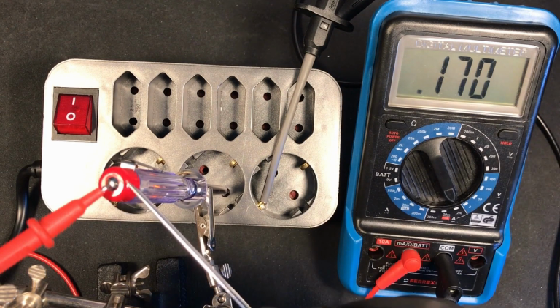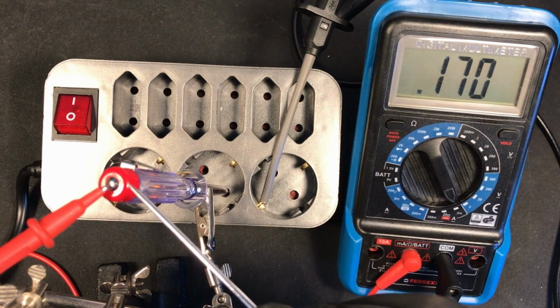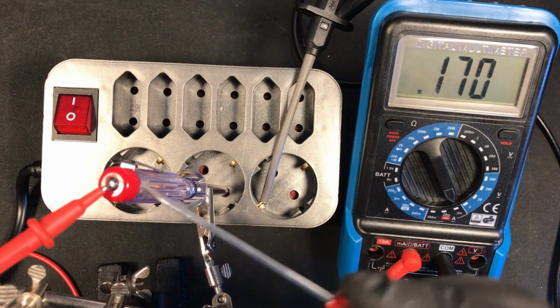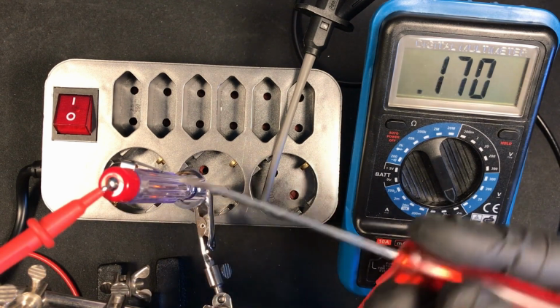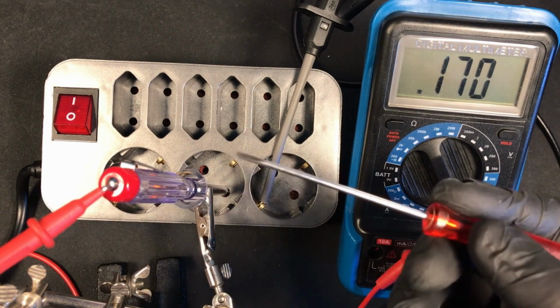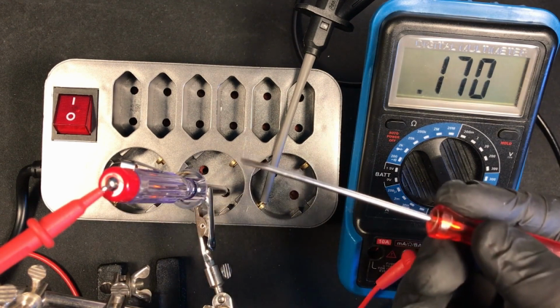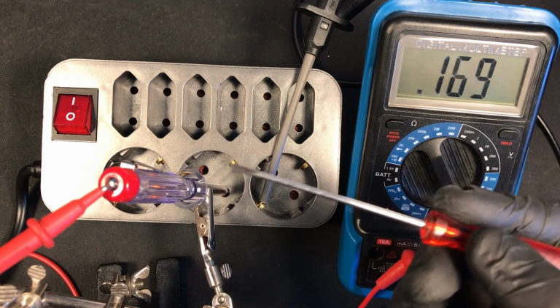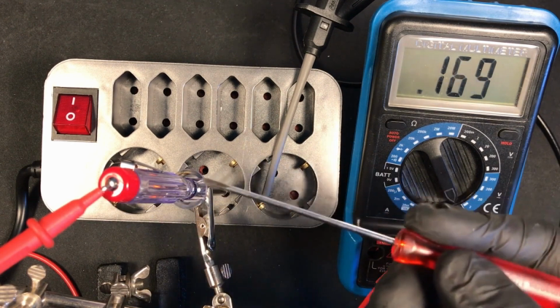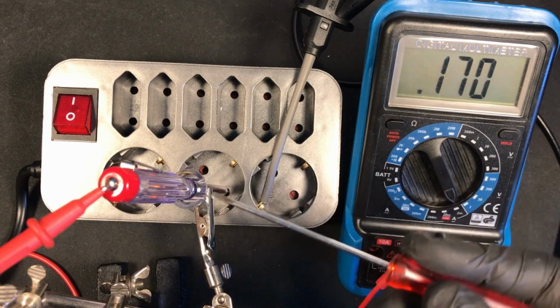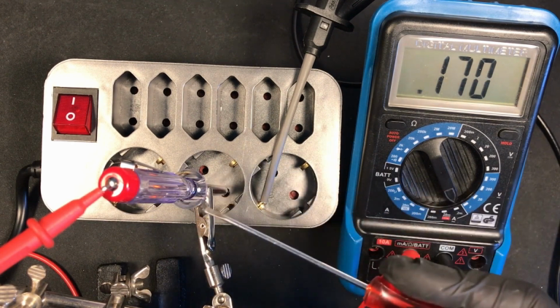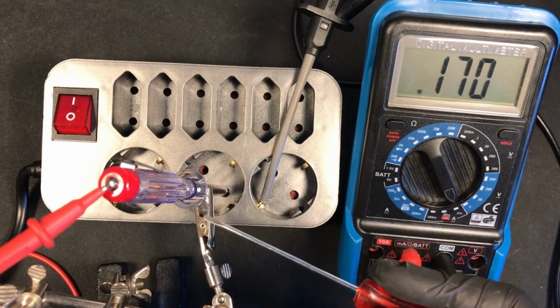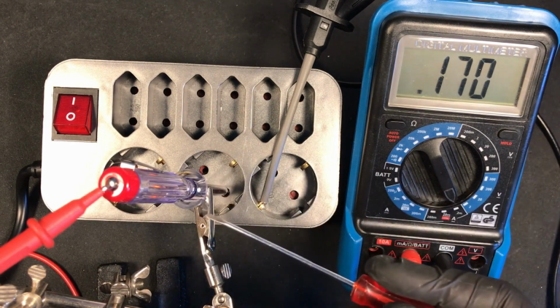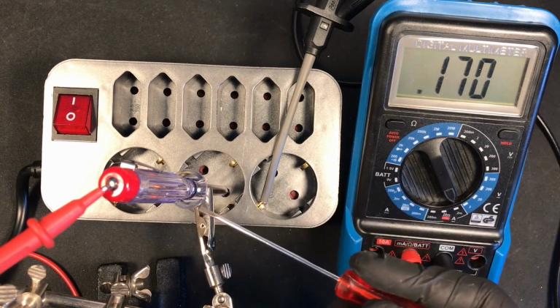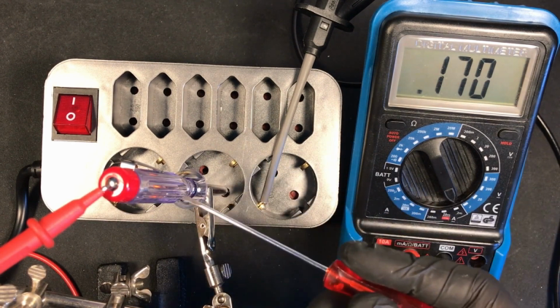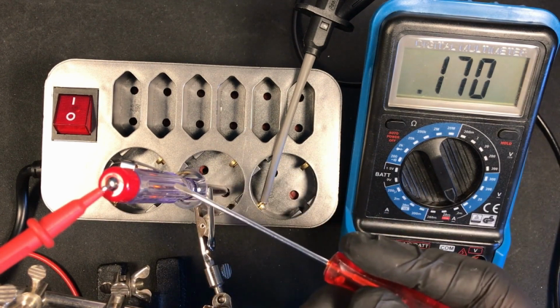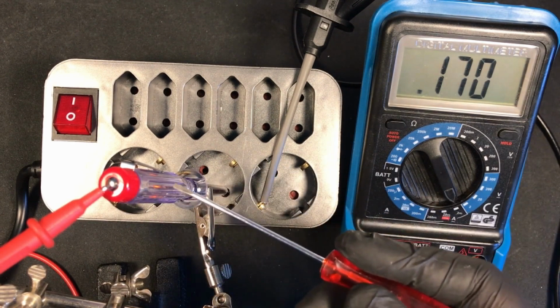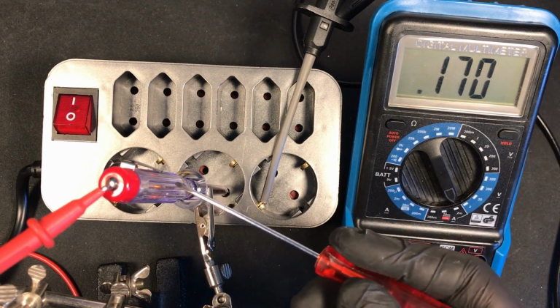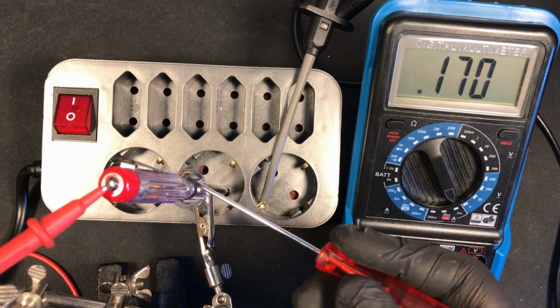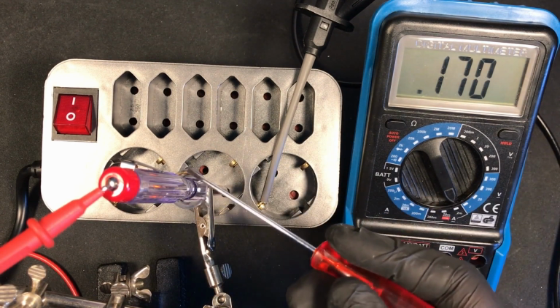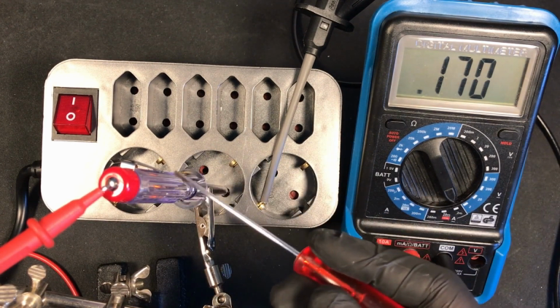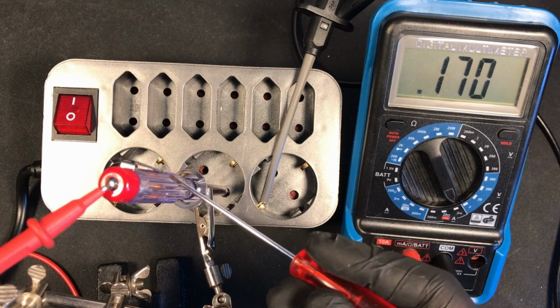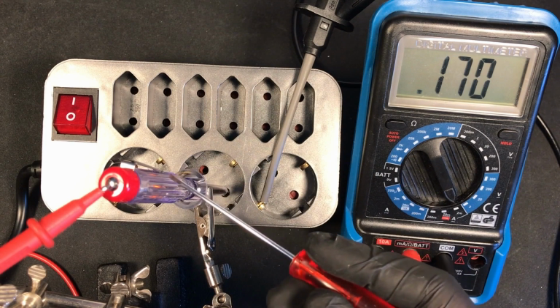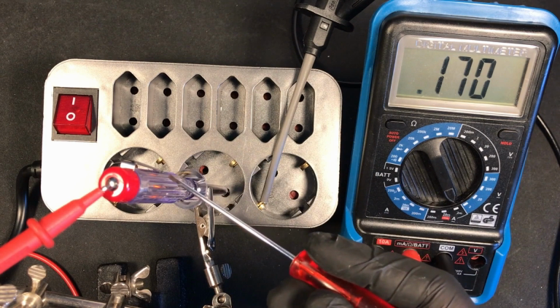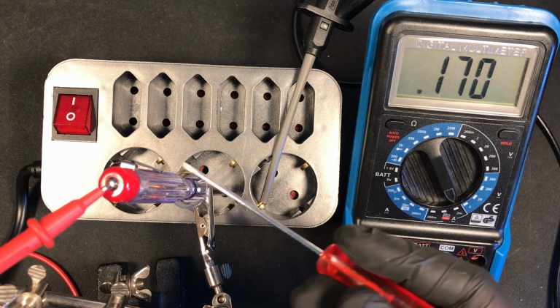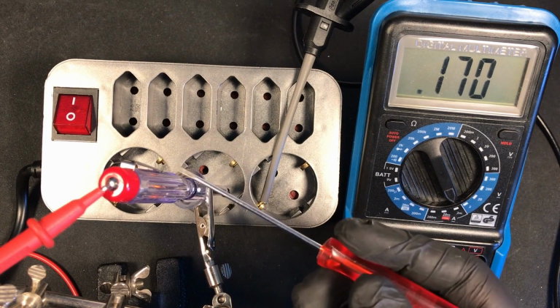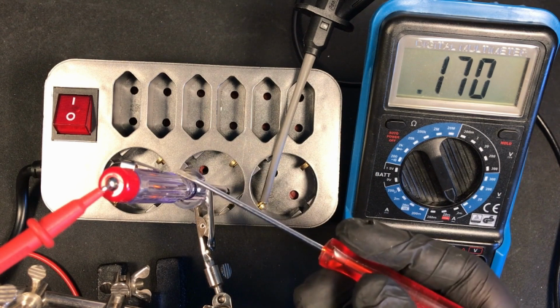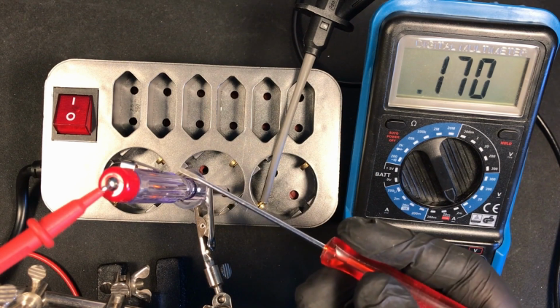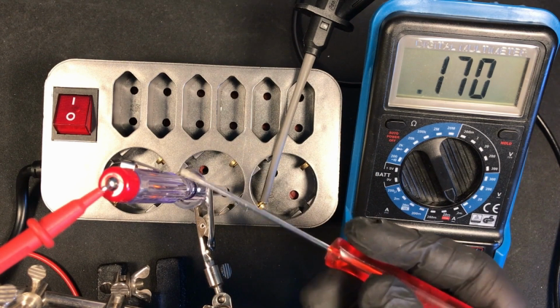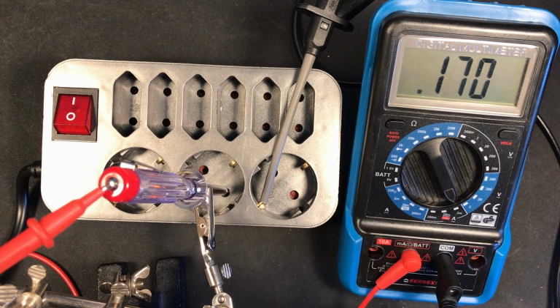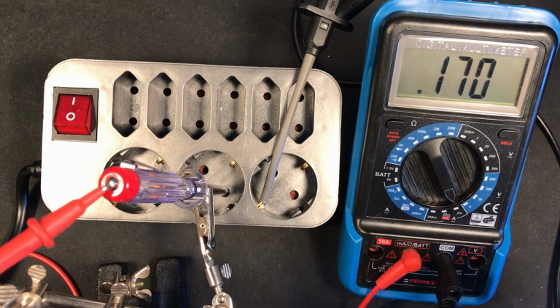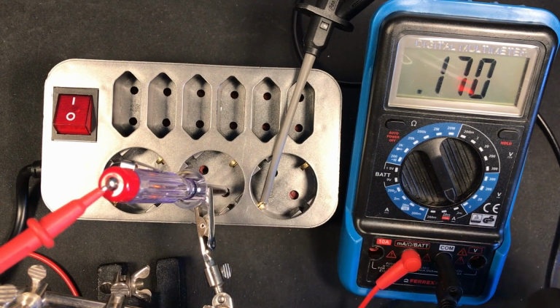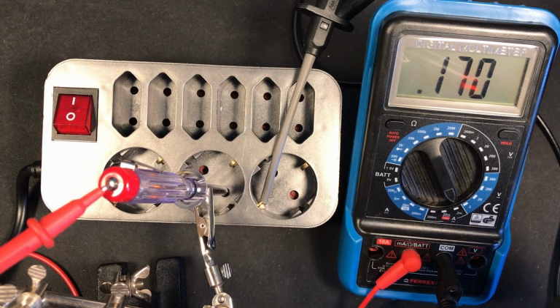Based on that we can assume there's a resistor of about 1 mega ohm in here or something like that. Let's find out!